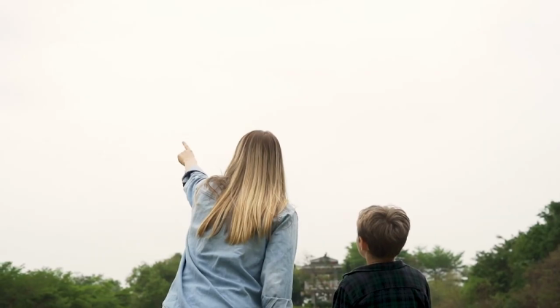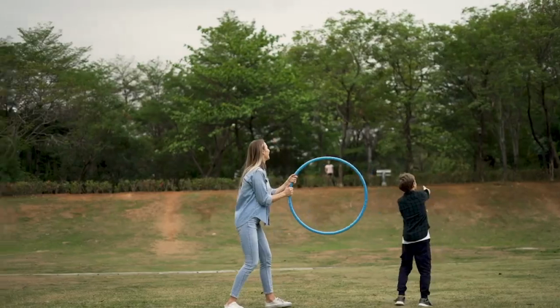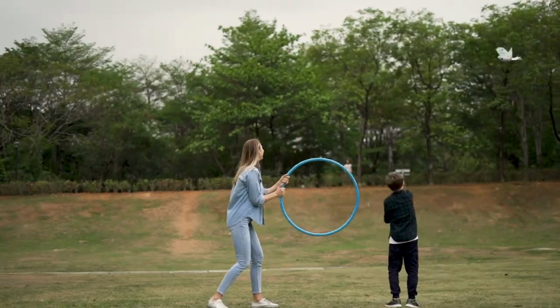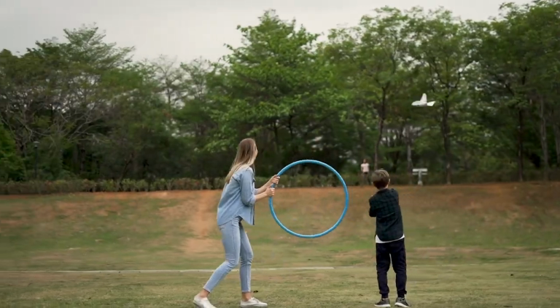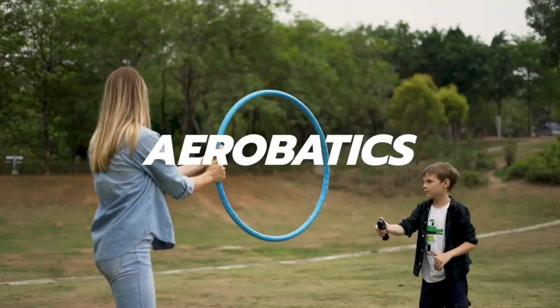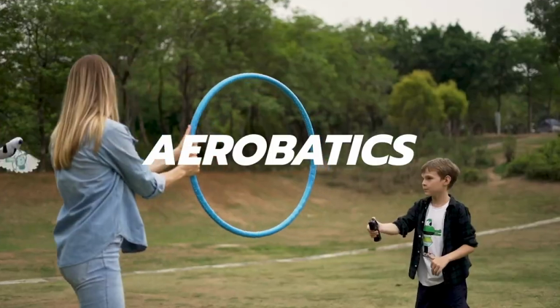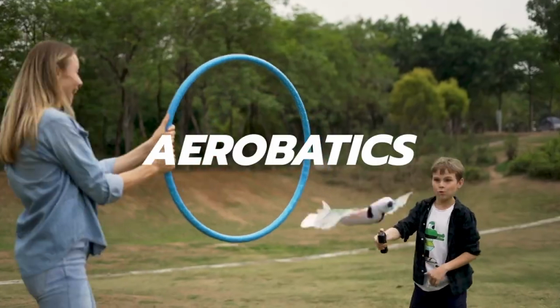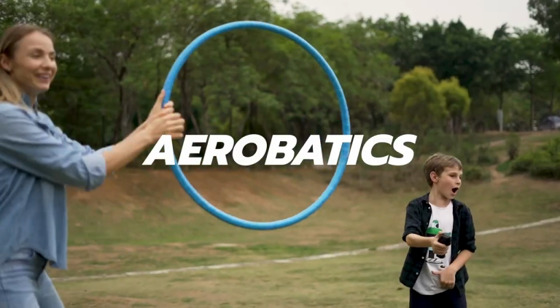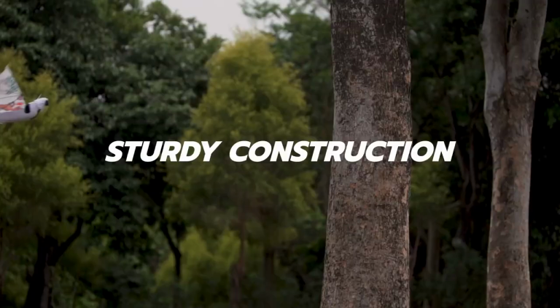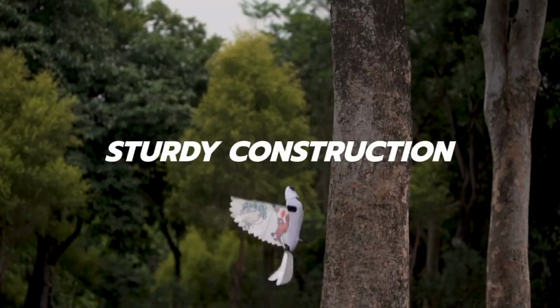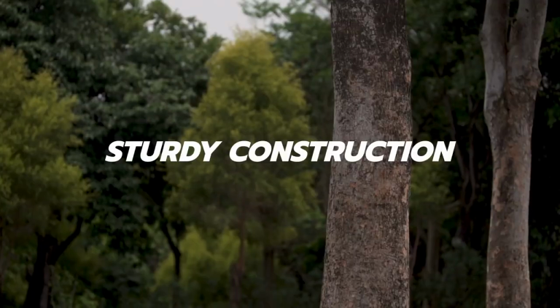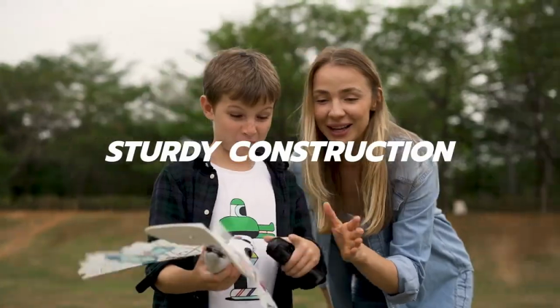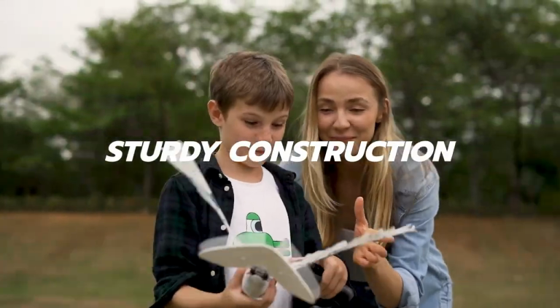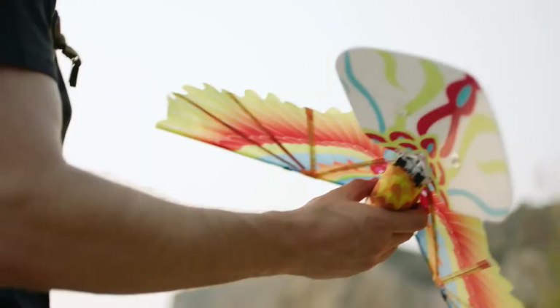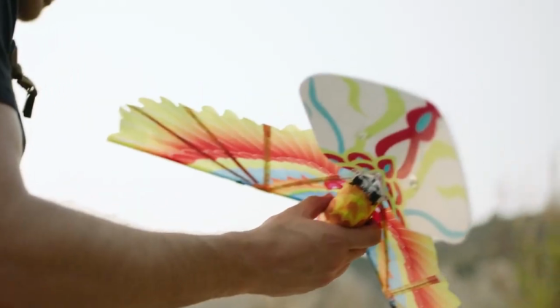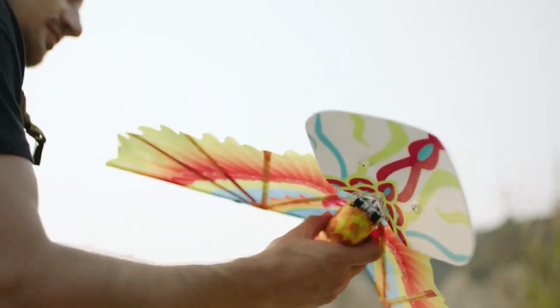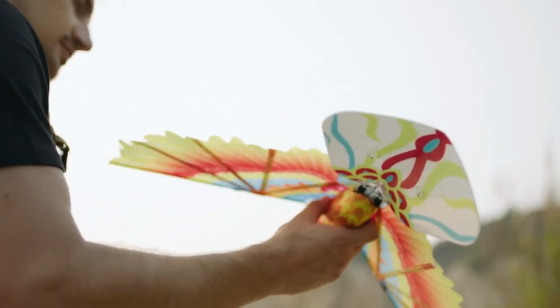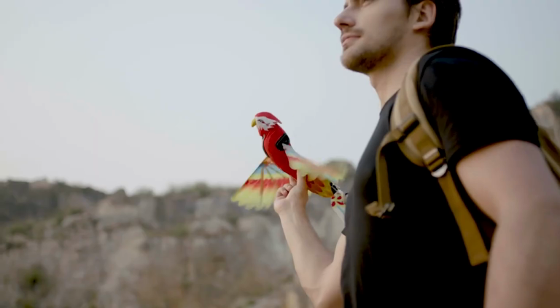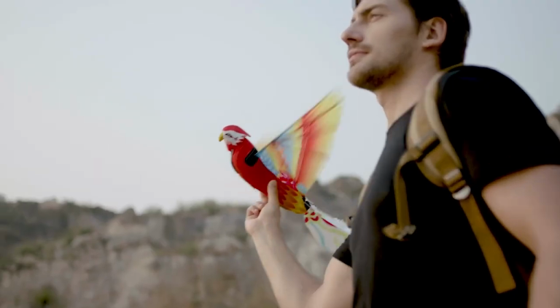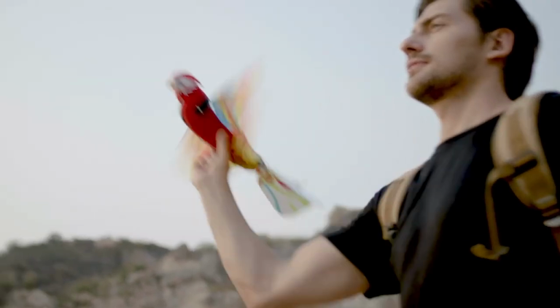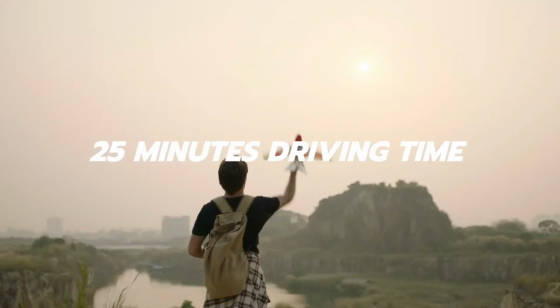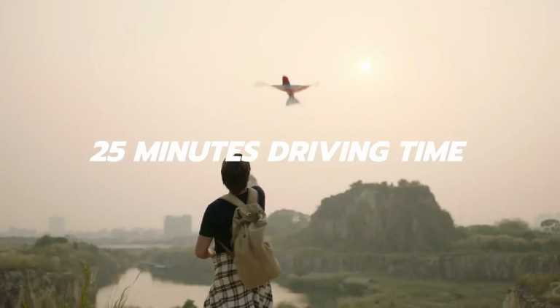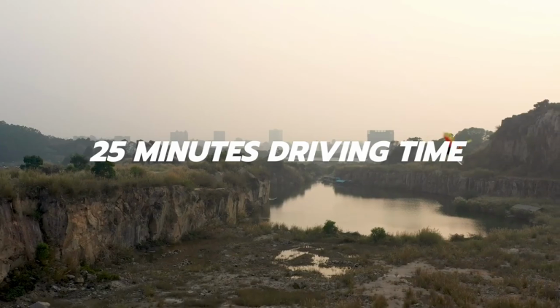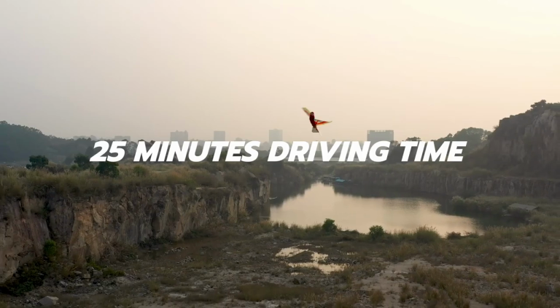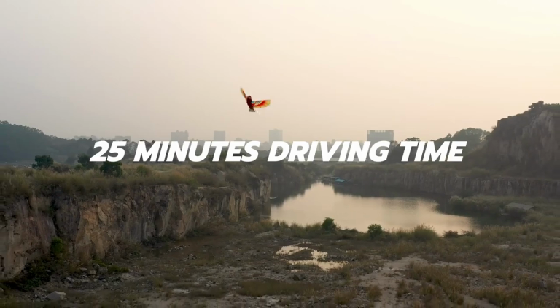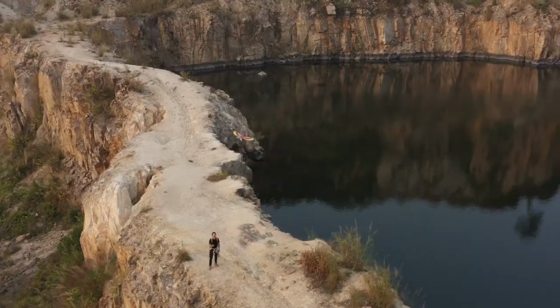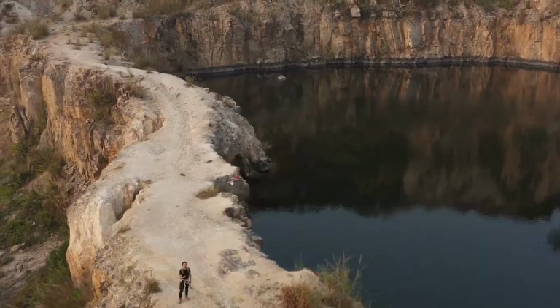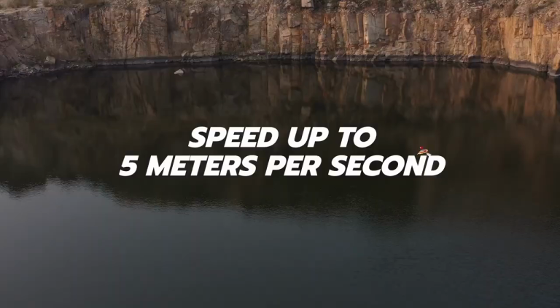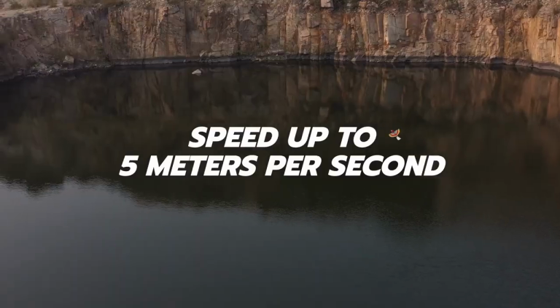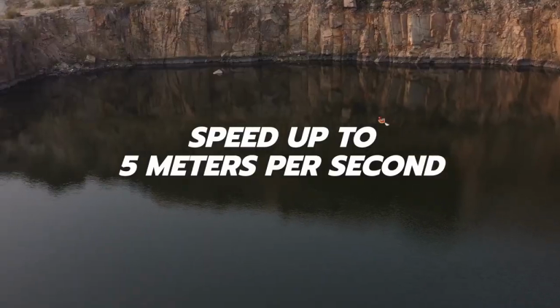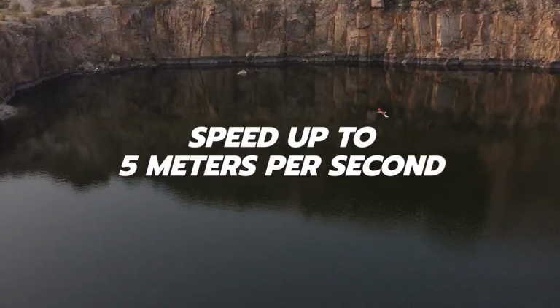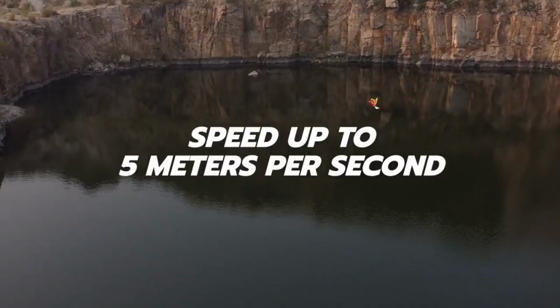It looks like a real eagle bird in flight. The sensor can automatically switch between different flying modes that are suitable.